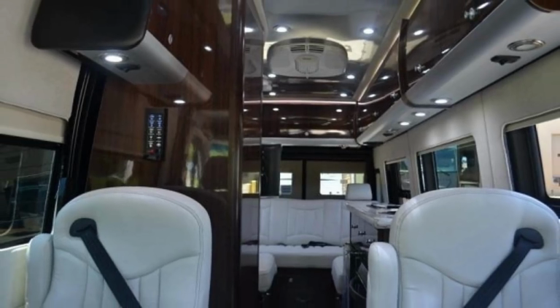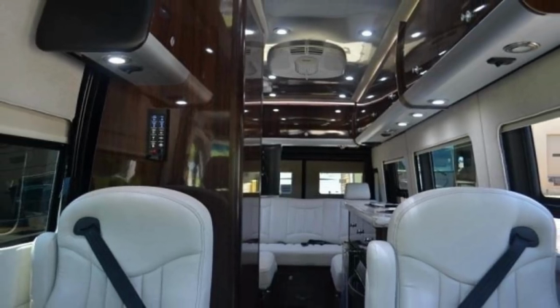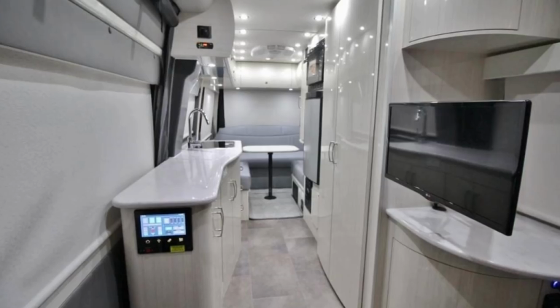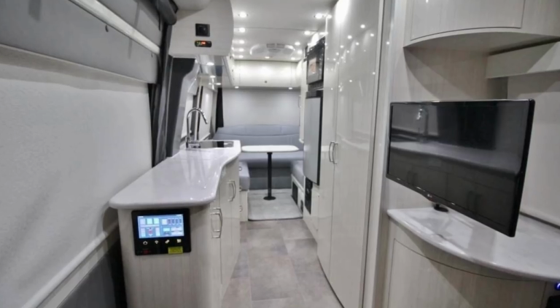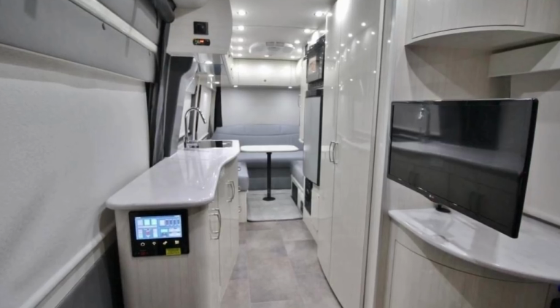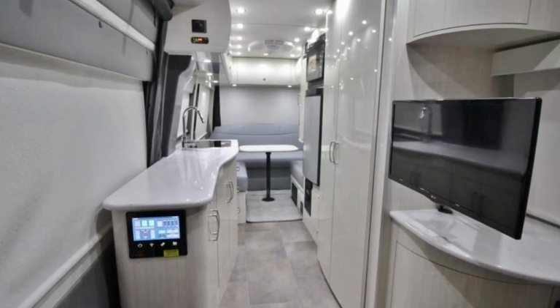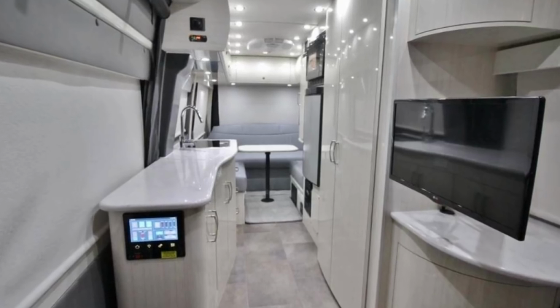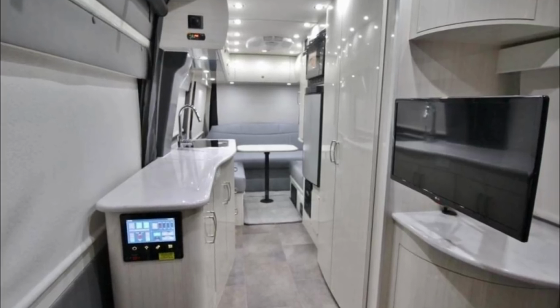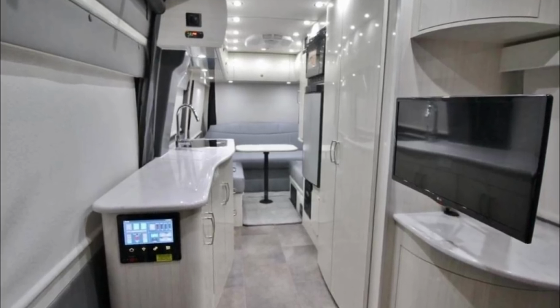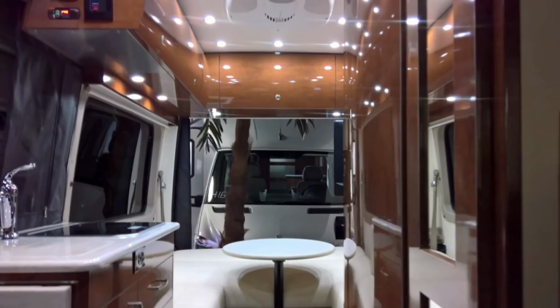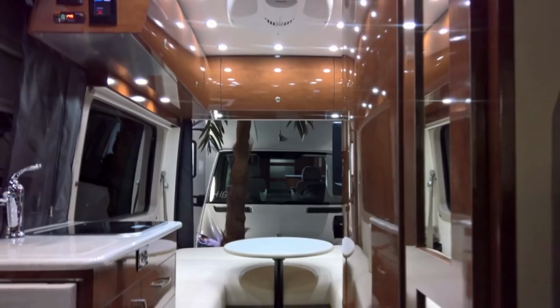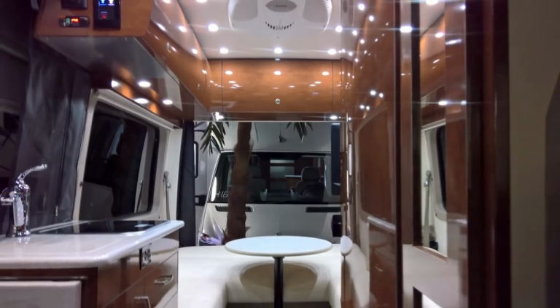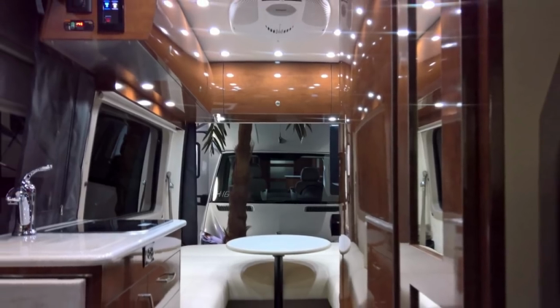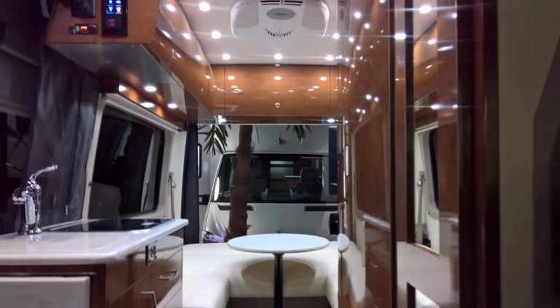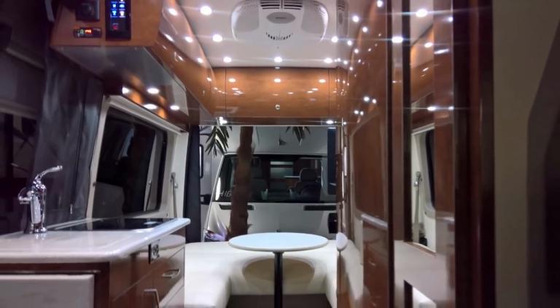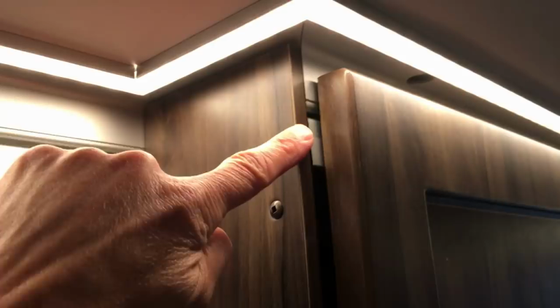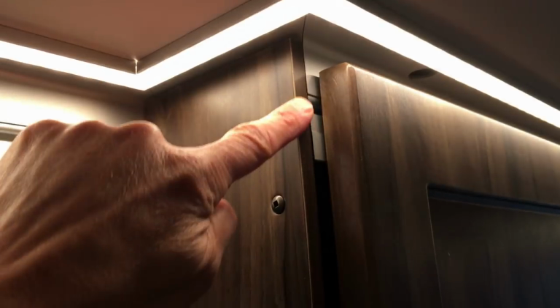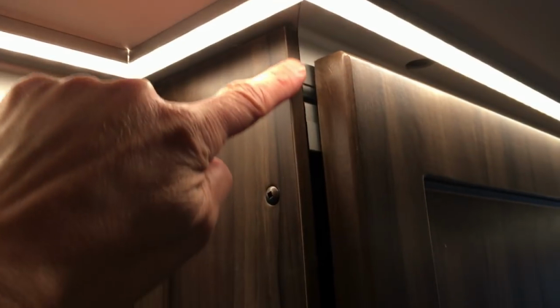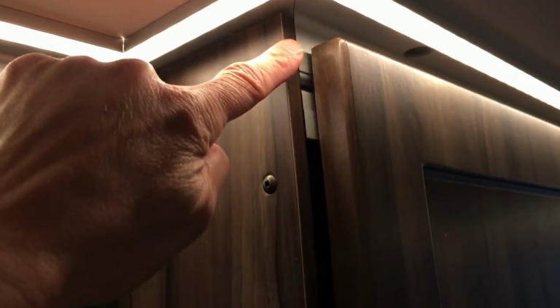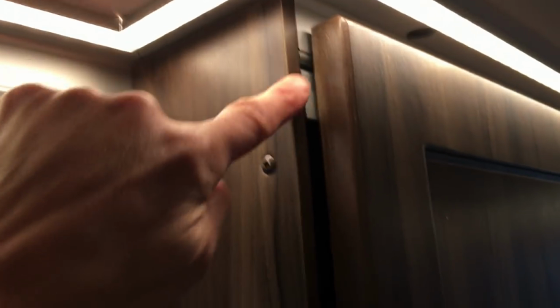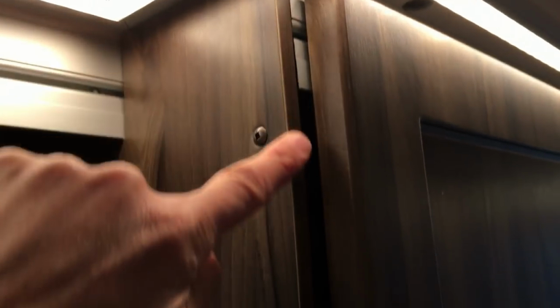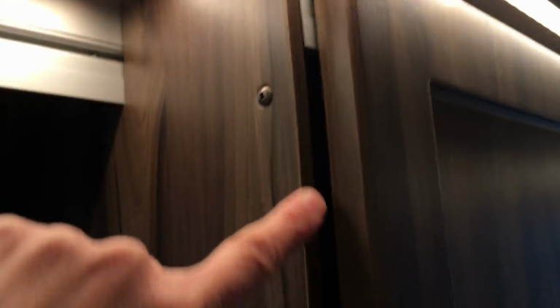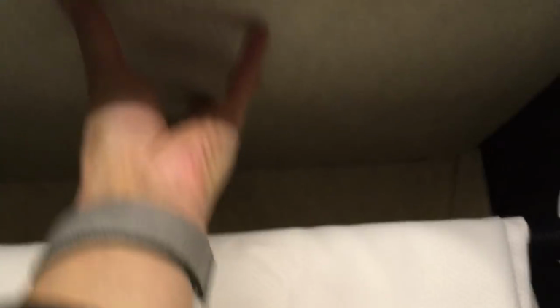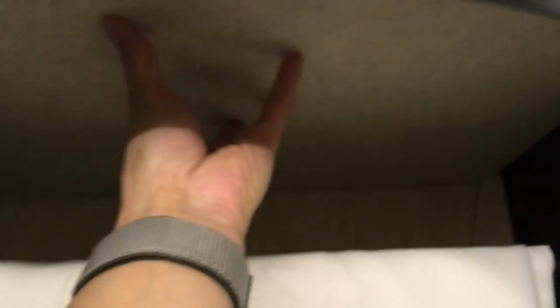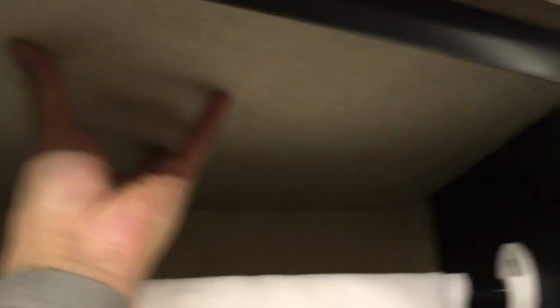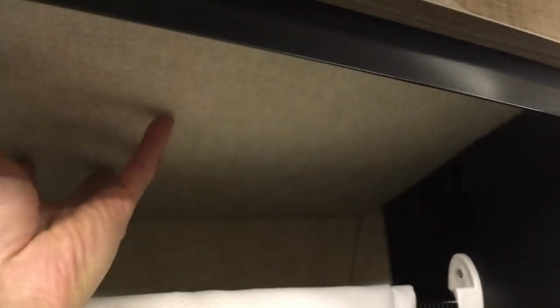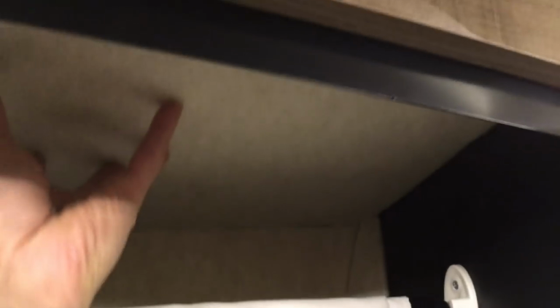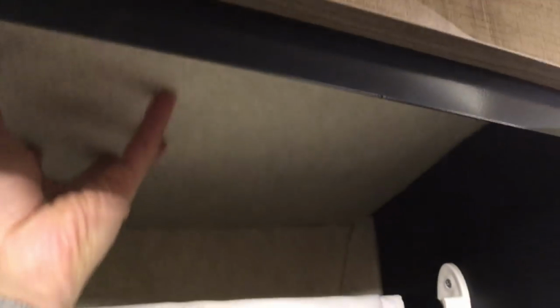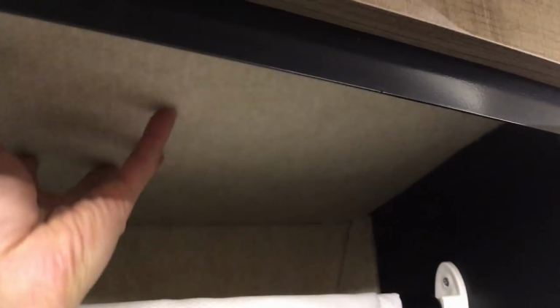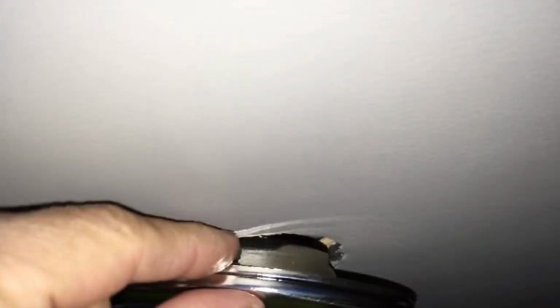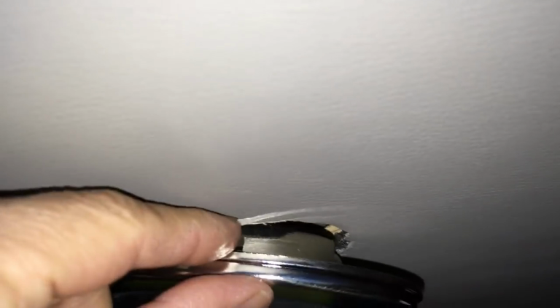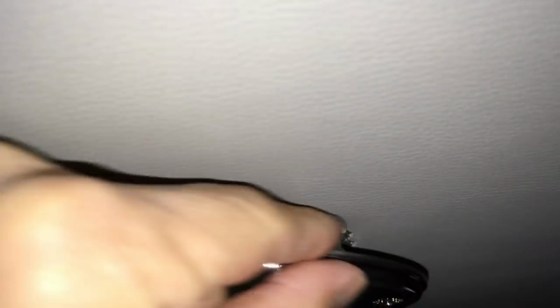Today we're going to talk about quality when you're looking for your Class B RV — the good, the bad, and the ugly. All that and more in today's episode.